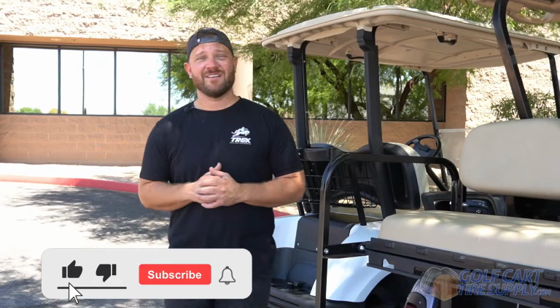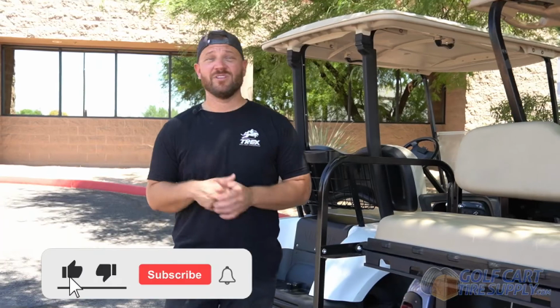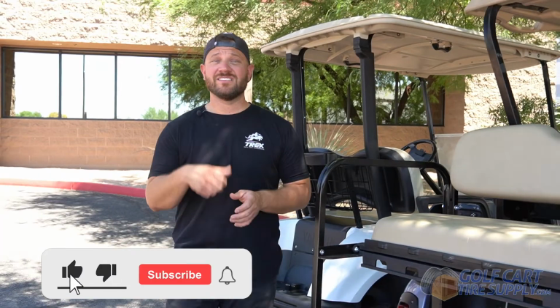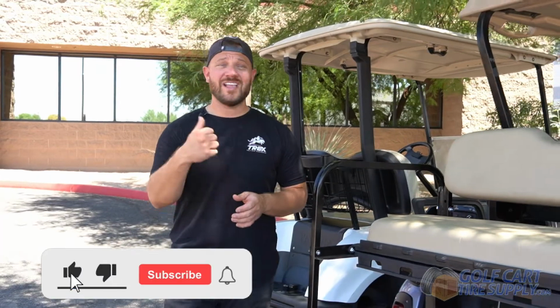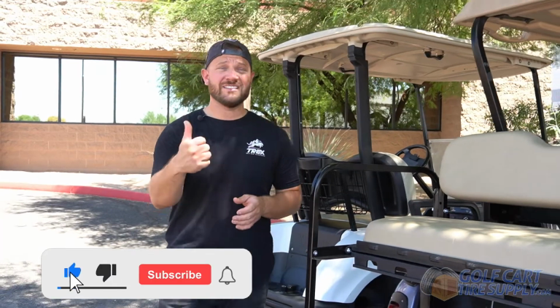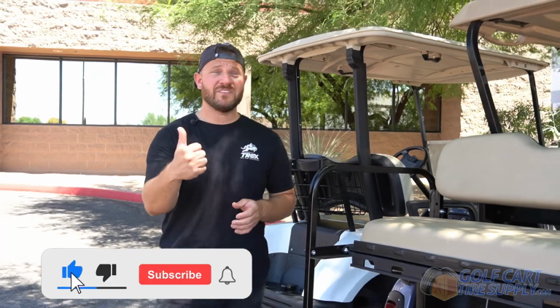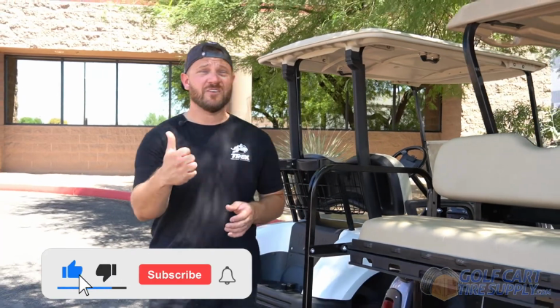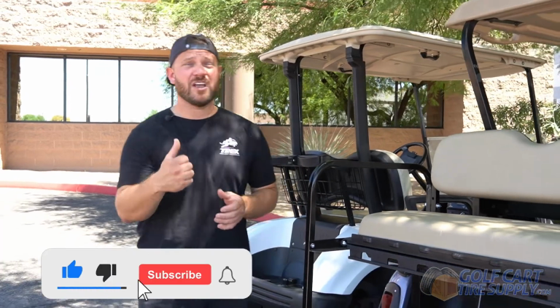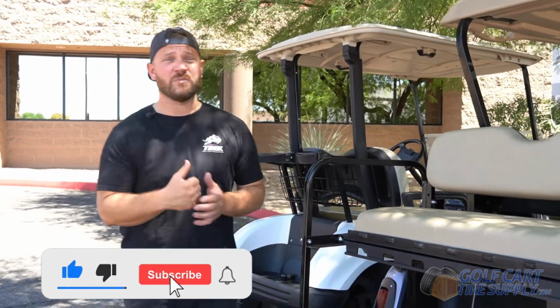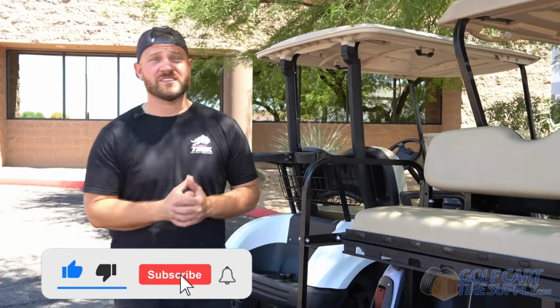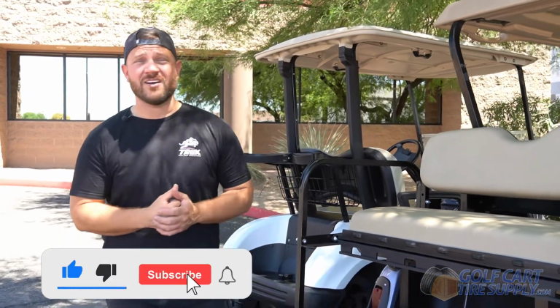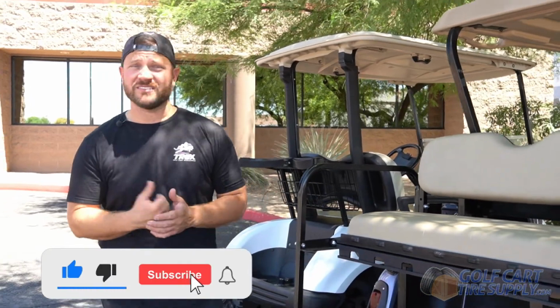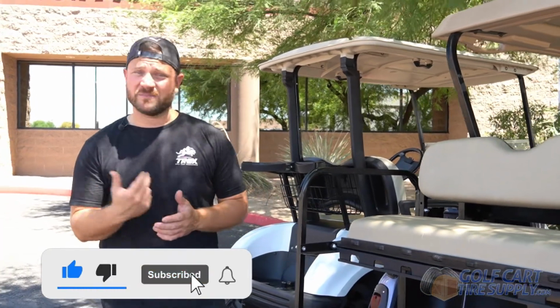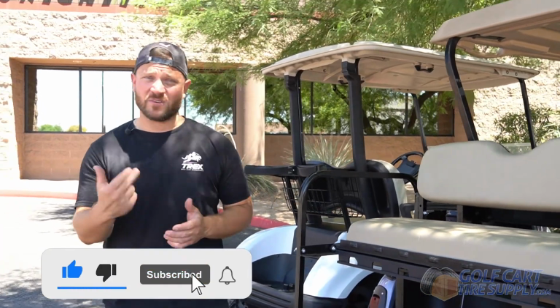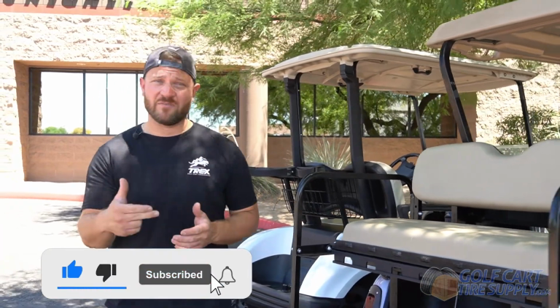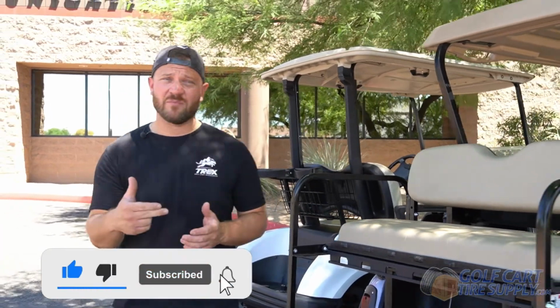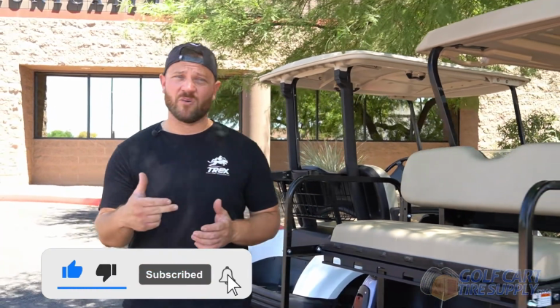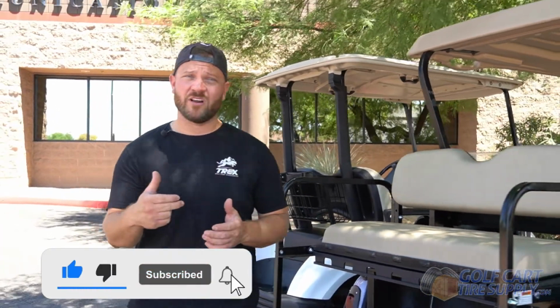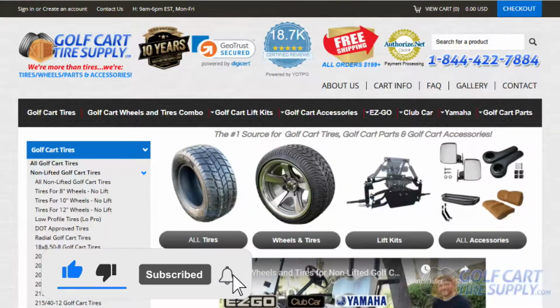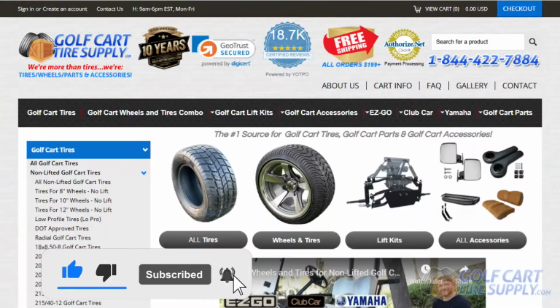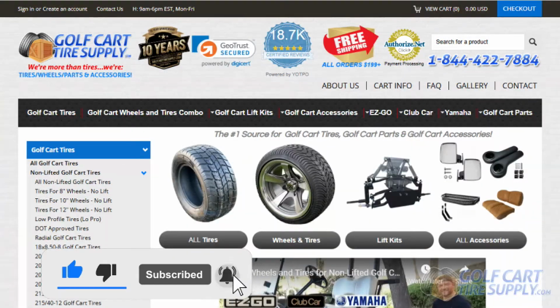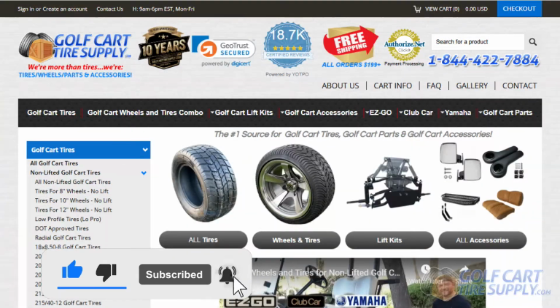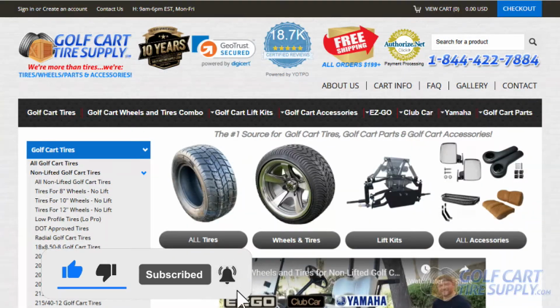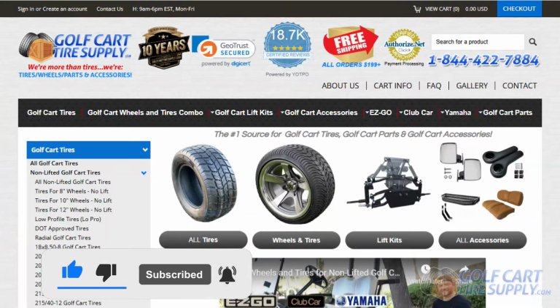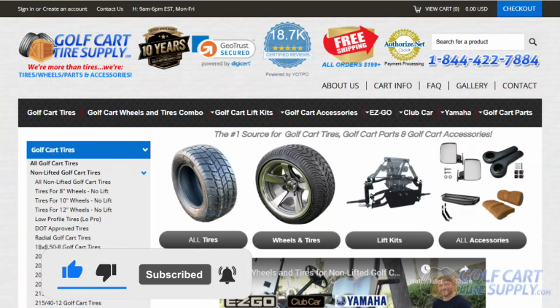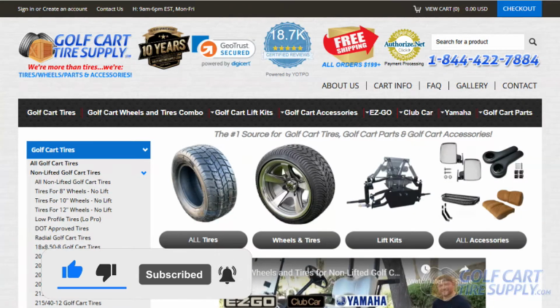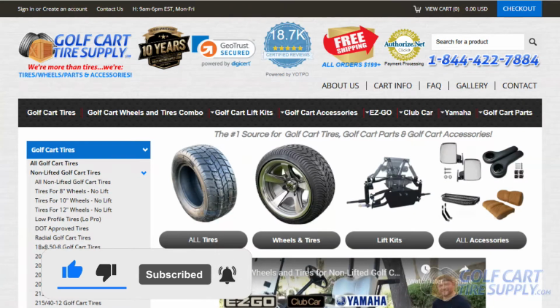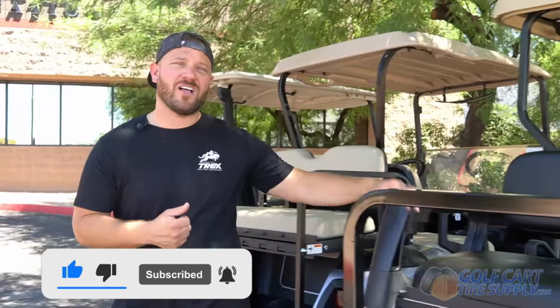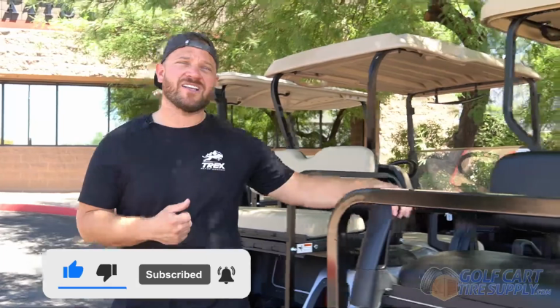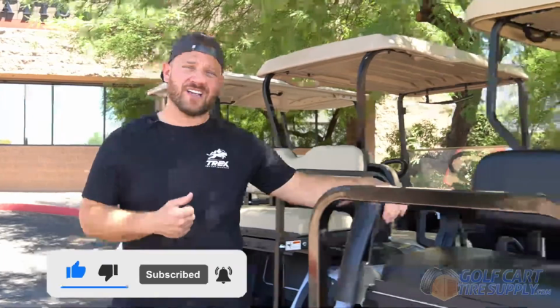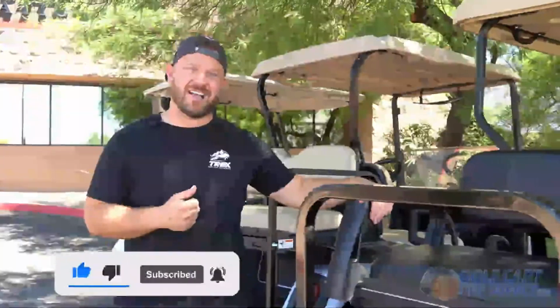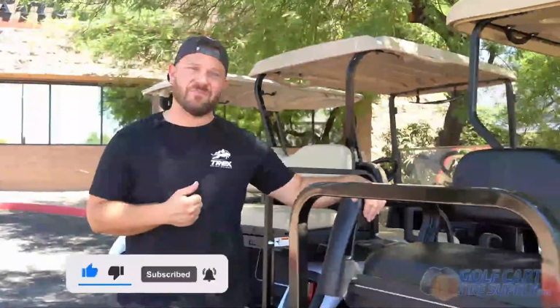Please like this video to help us out and subscribe for more, and go to GolfCartTireSupply.com.